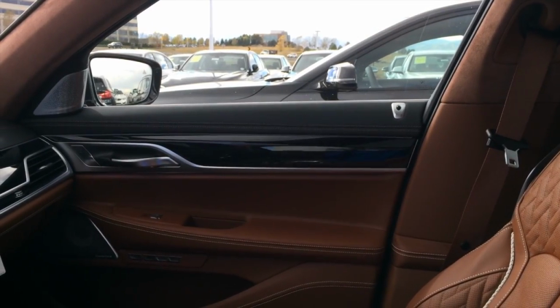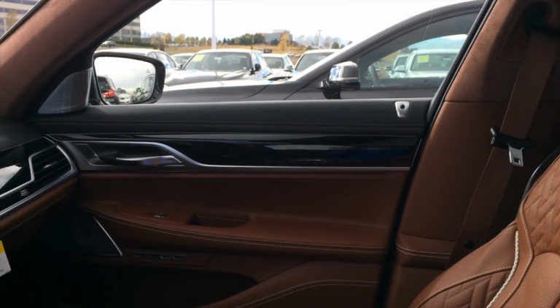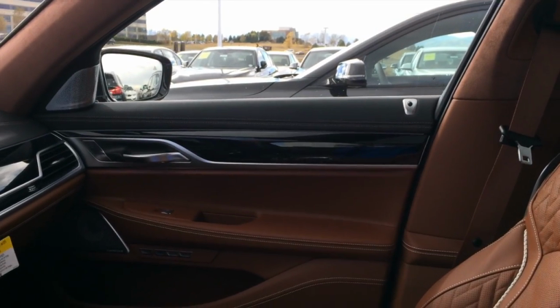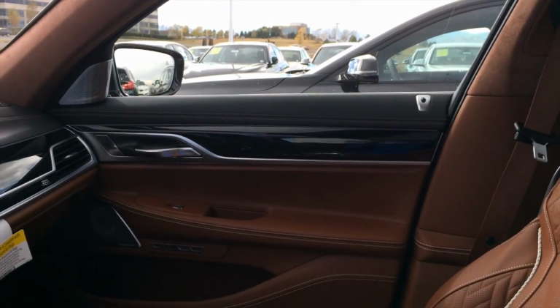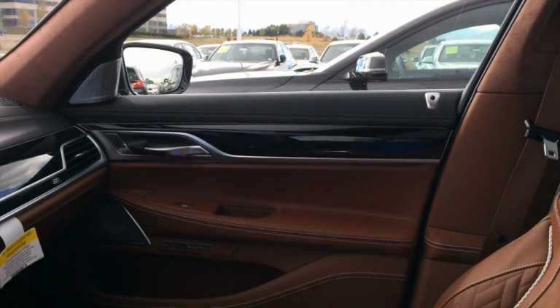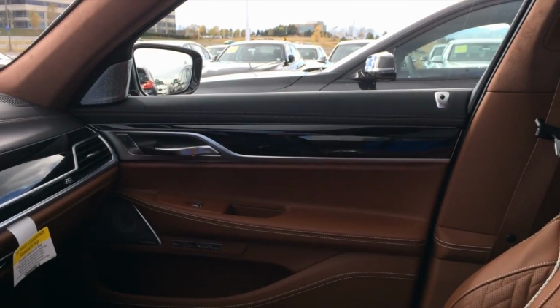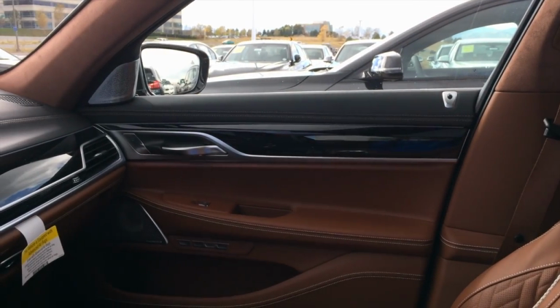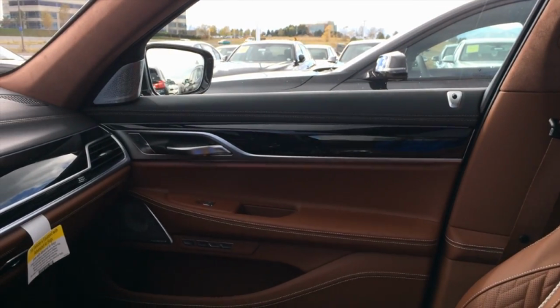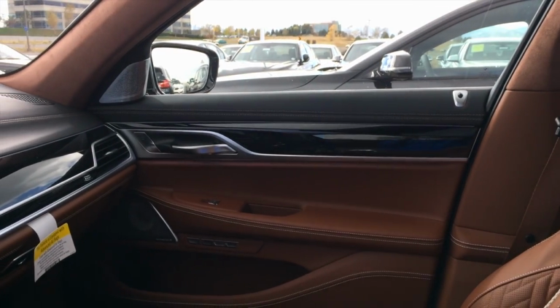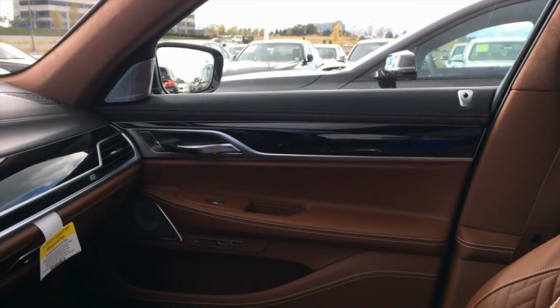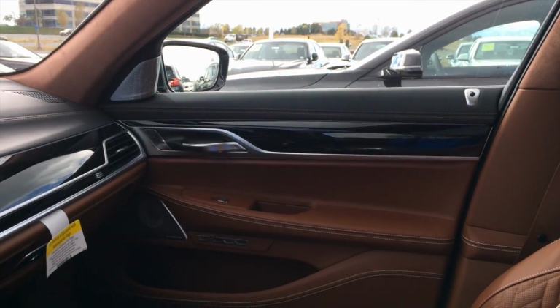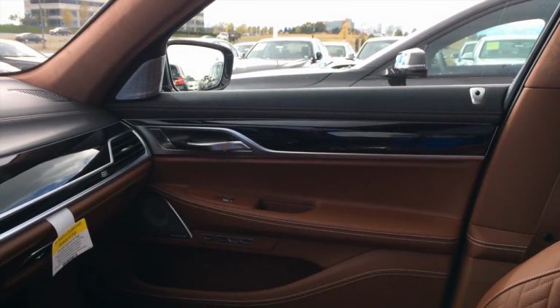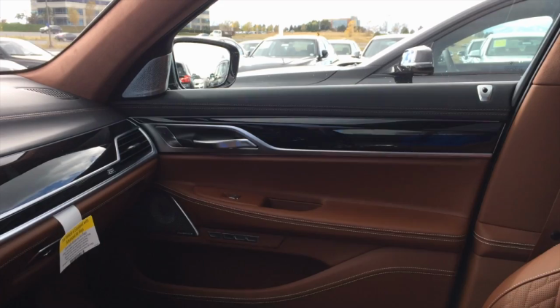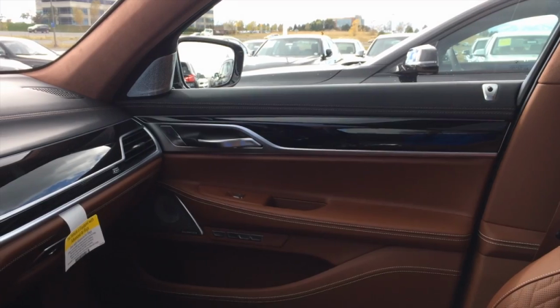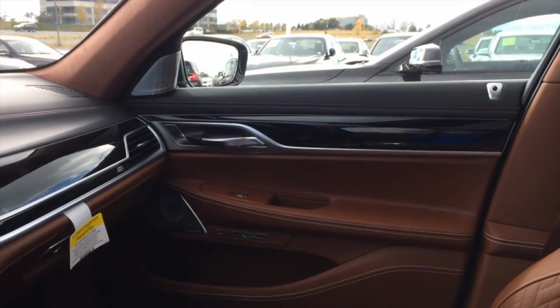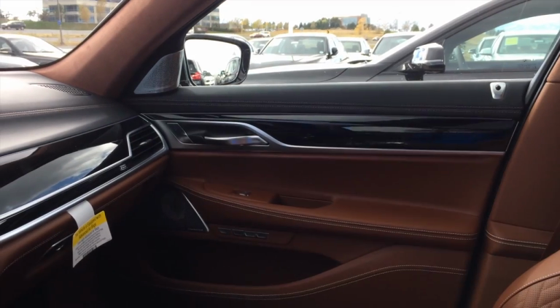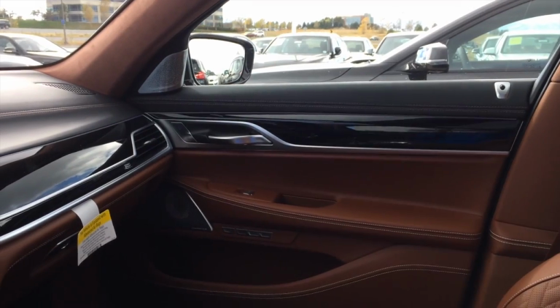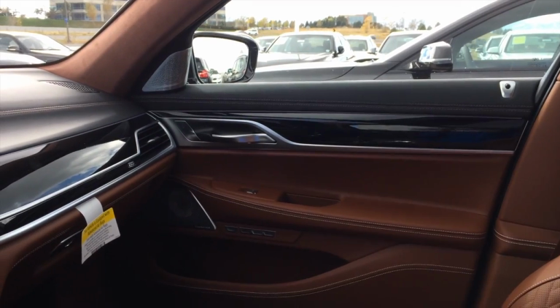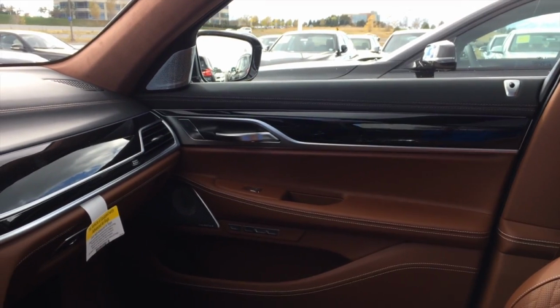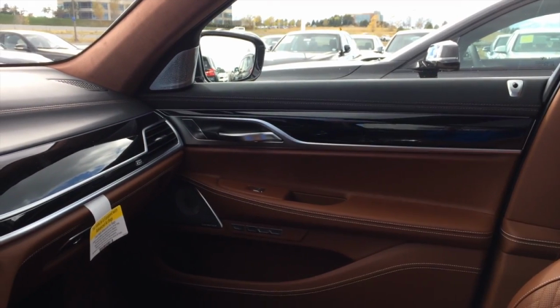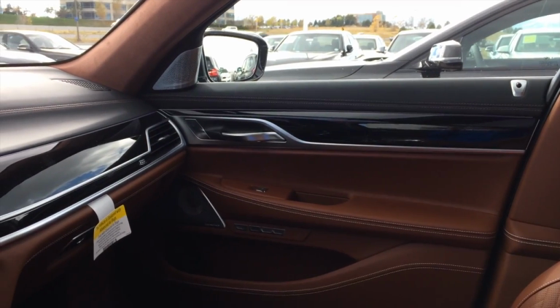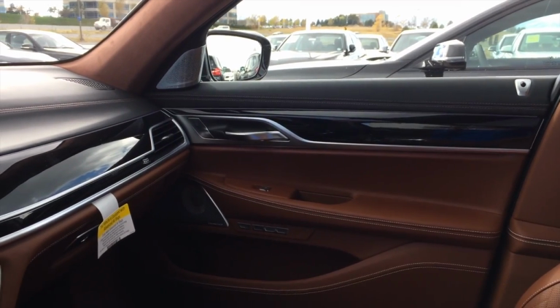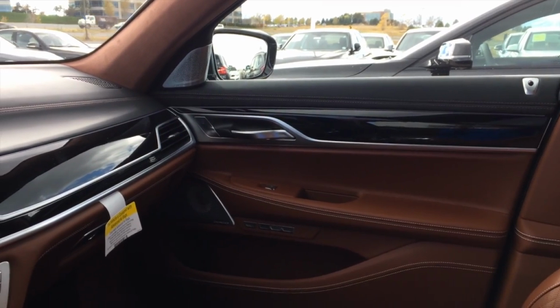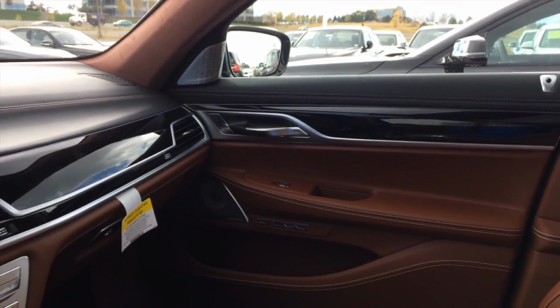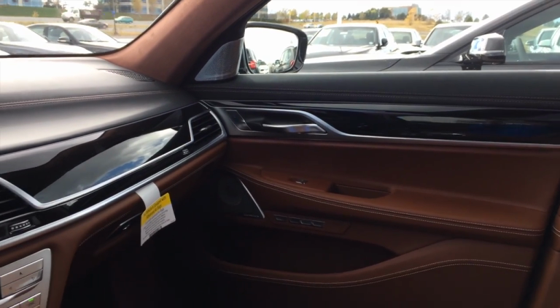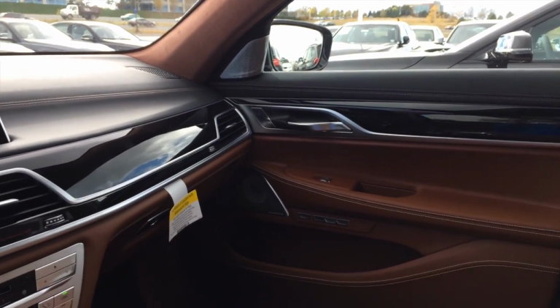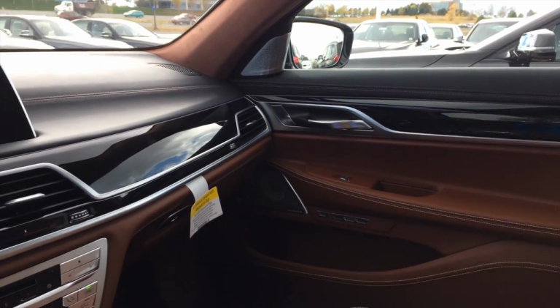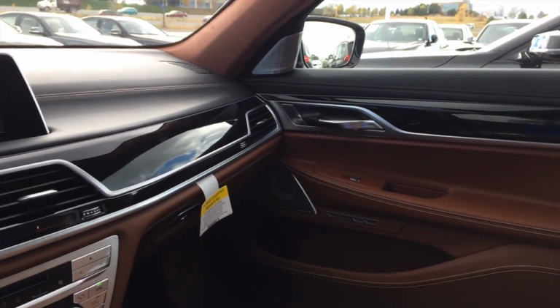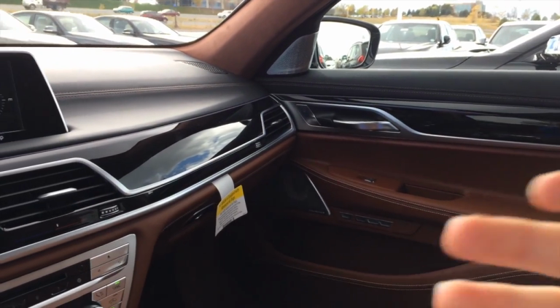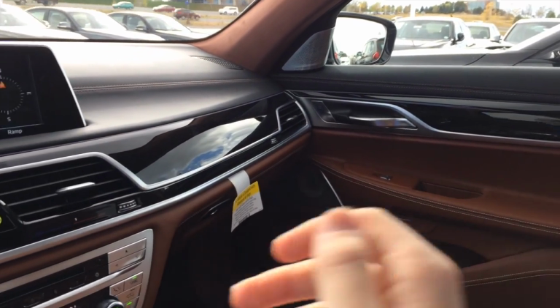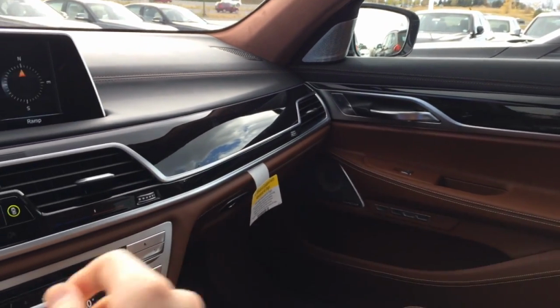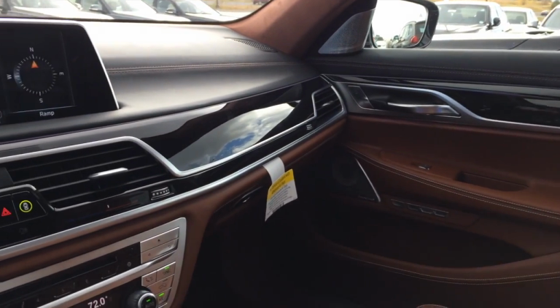You have an optional 1,400 watt Bowers & Wilkins Diamond surround sound system.